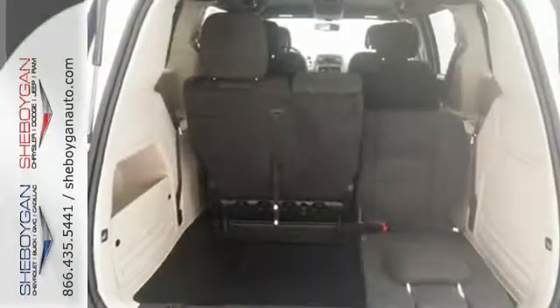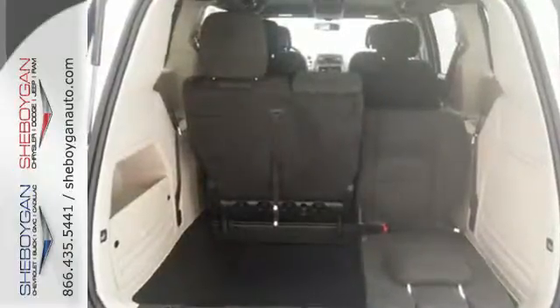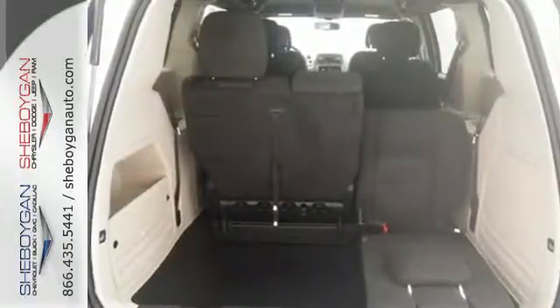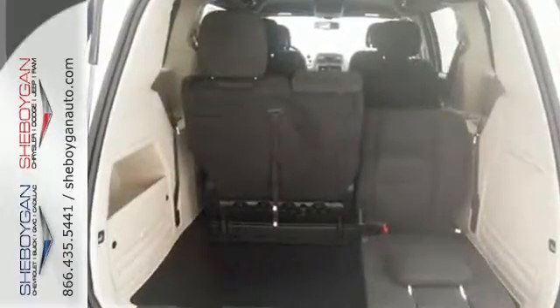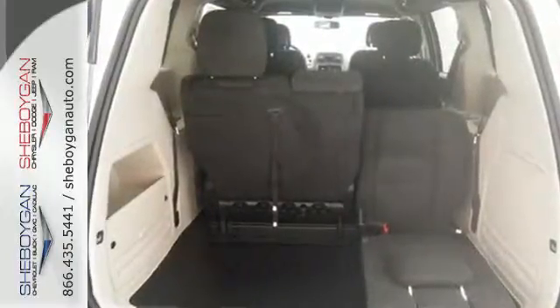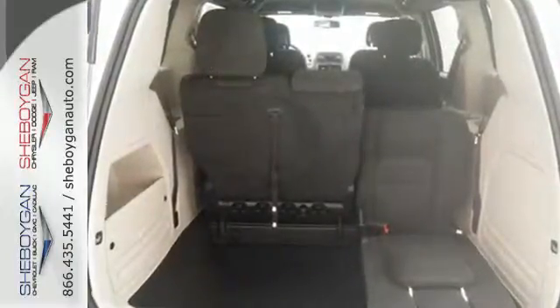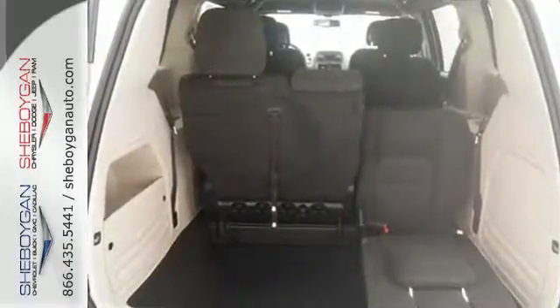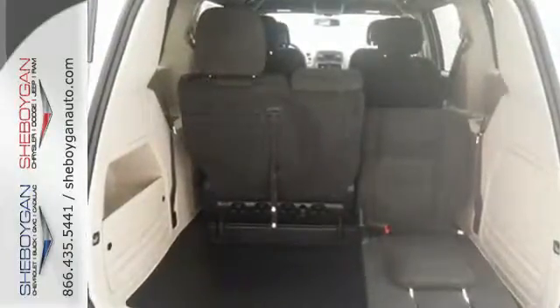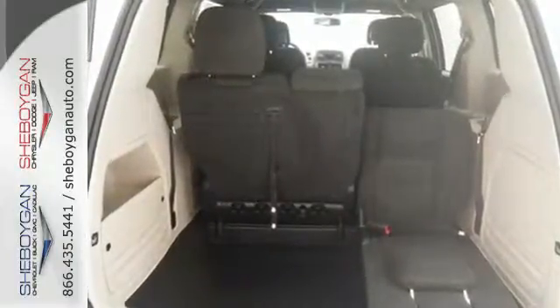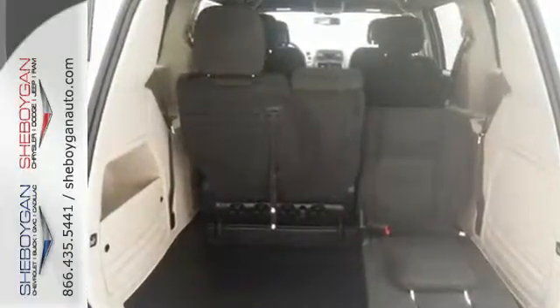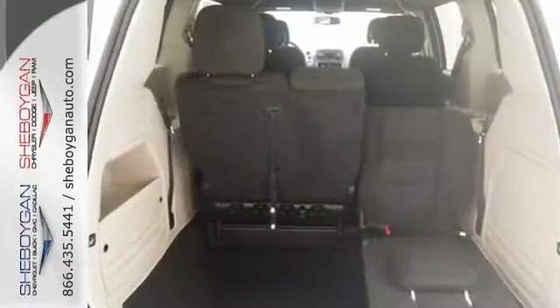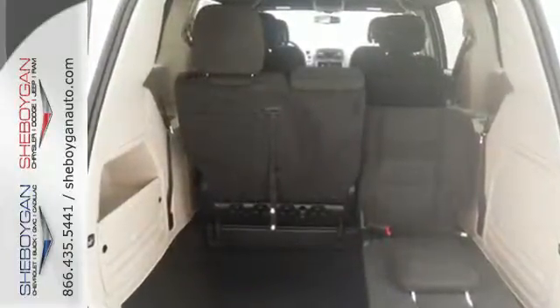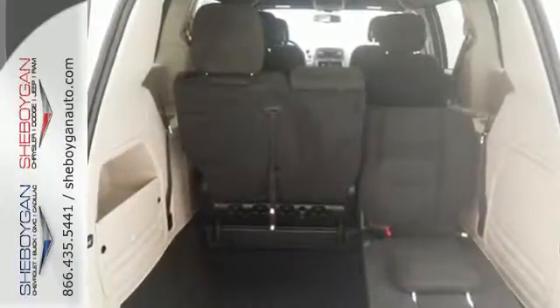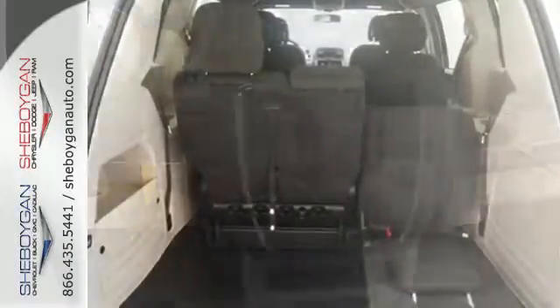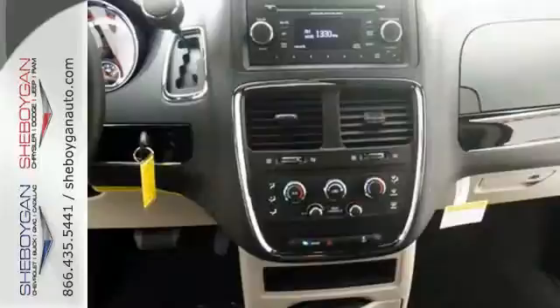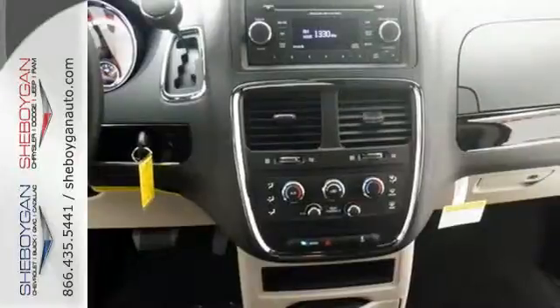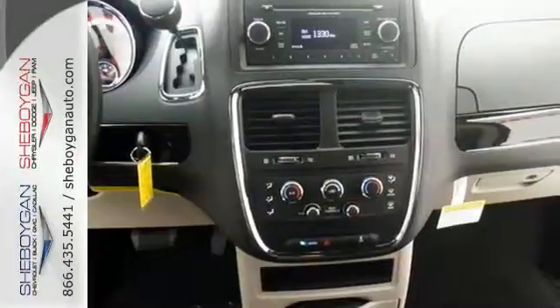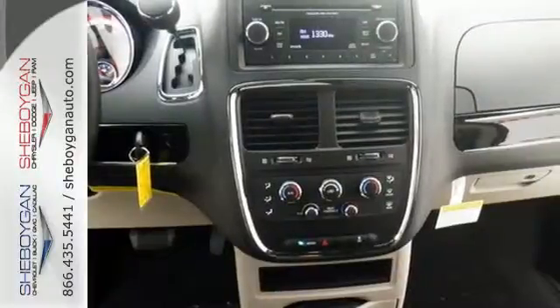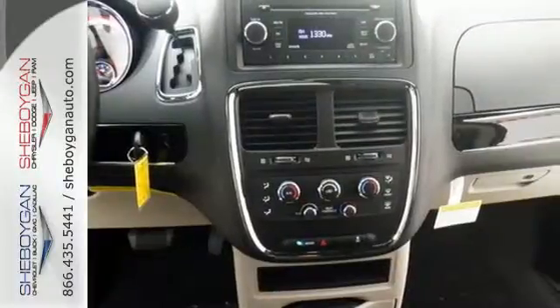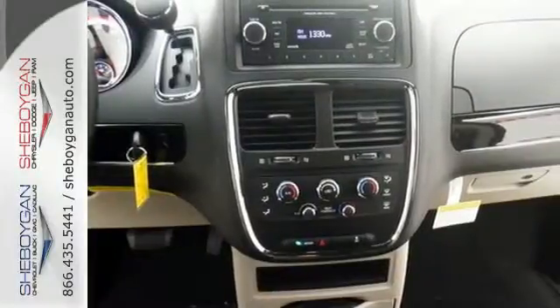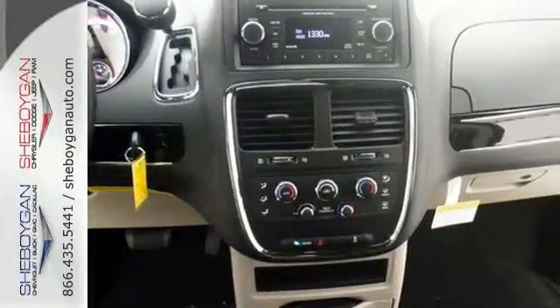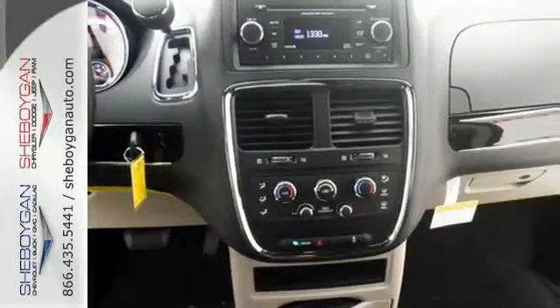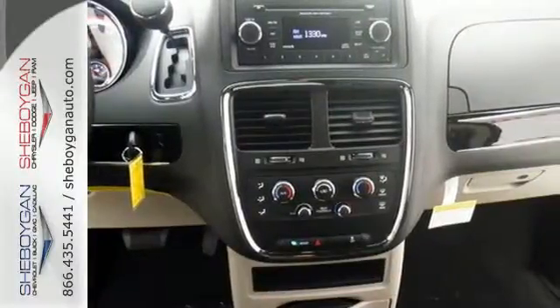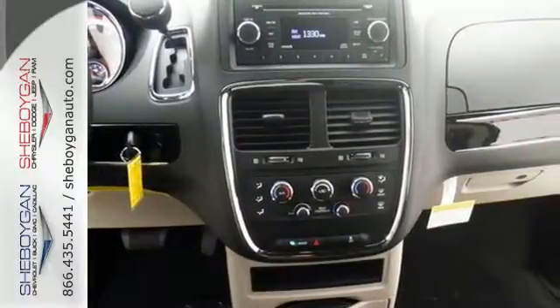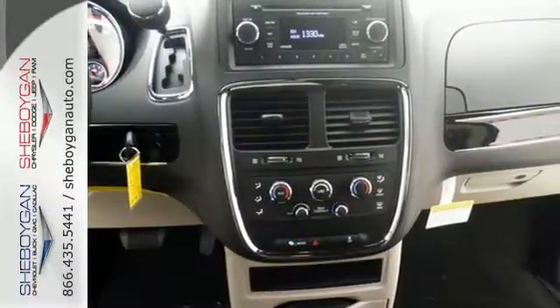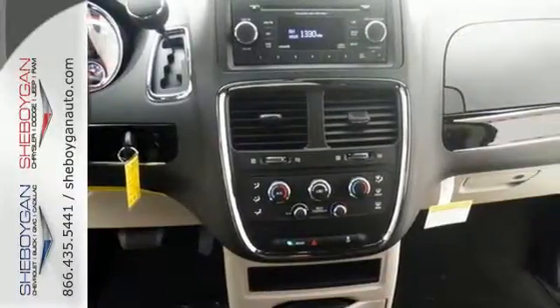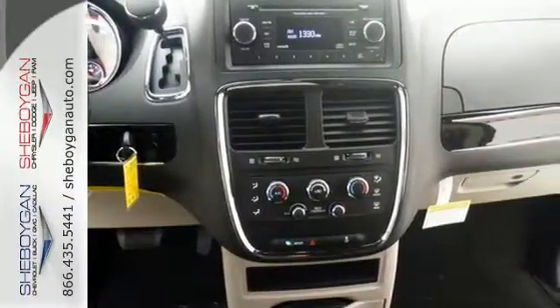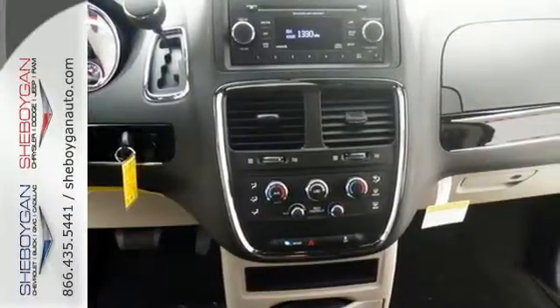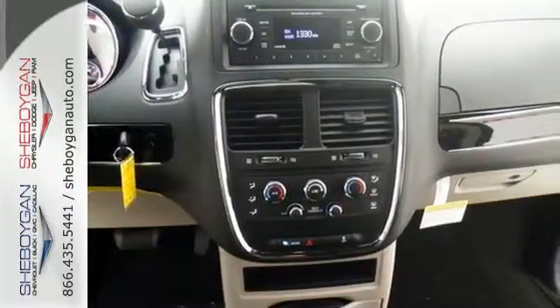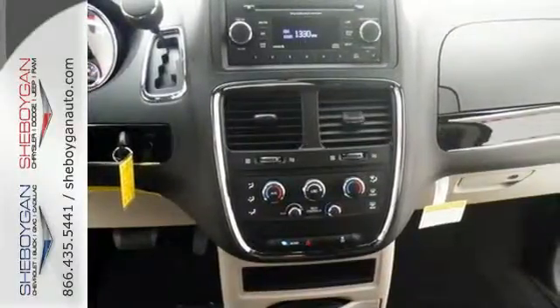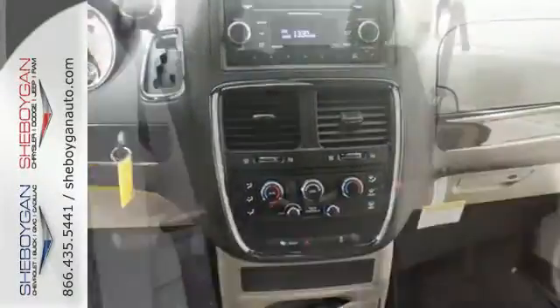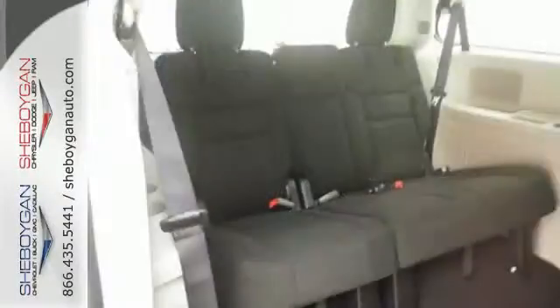Versatility? With the stow-and-go third-row seats, you have plenty of room for whatever cargo, passengers, or combination of both that your list demands.